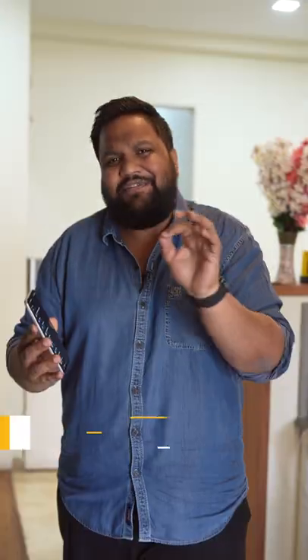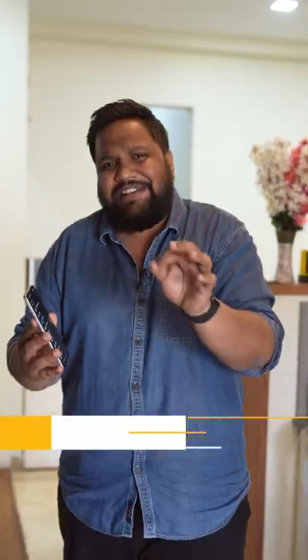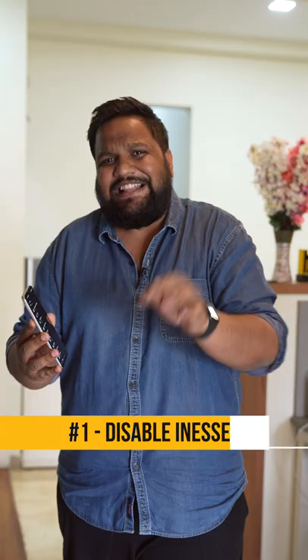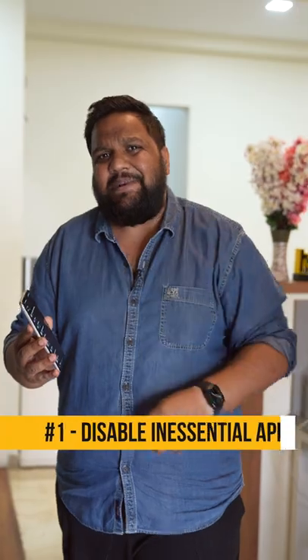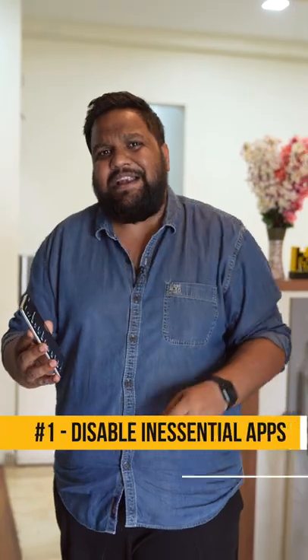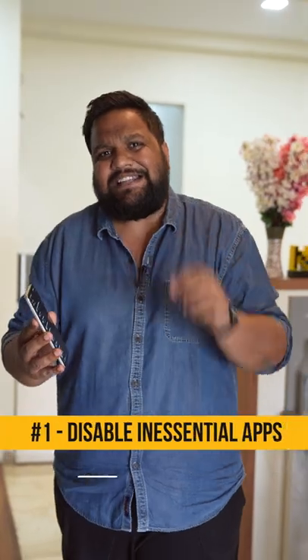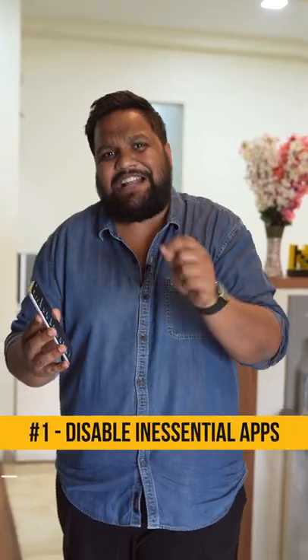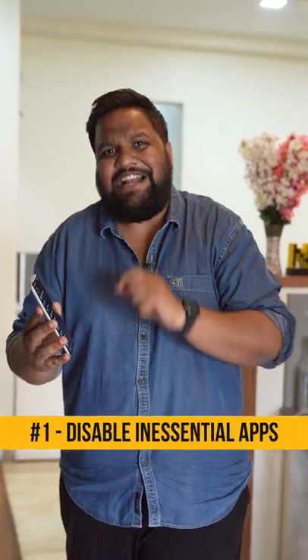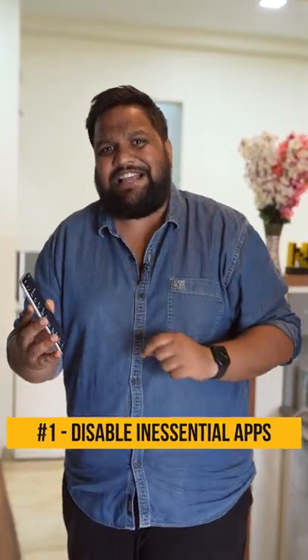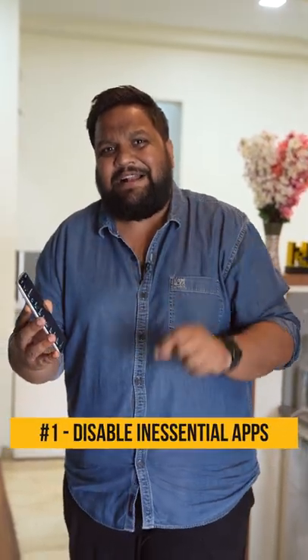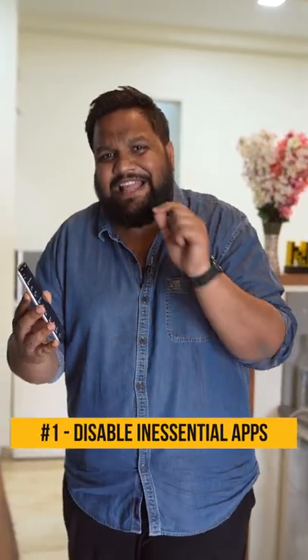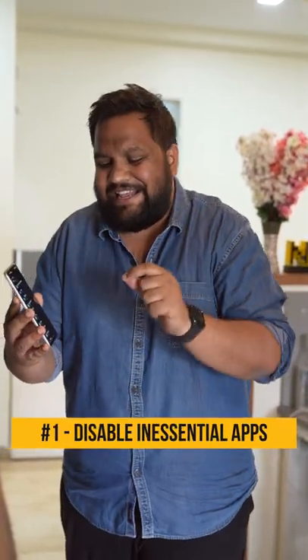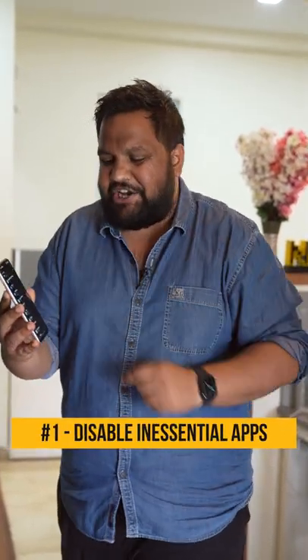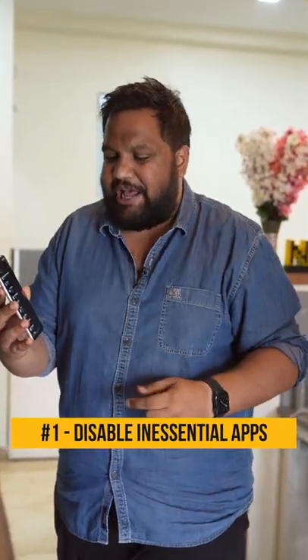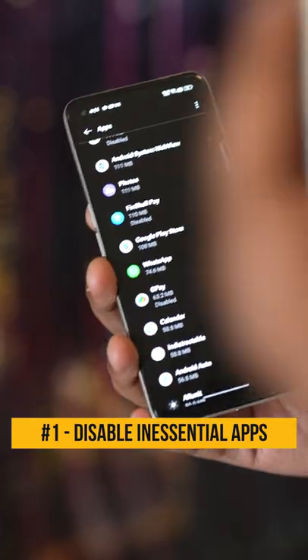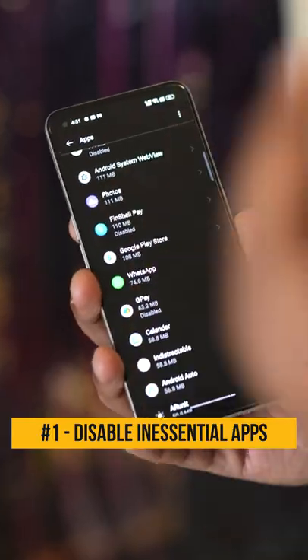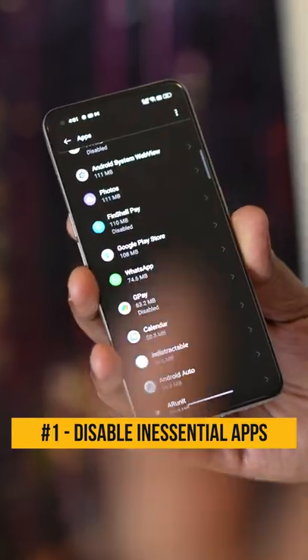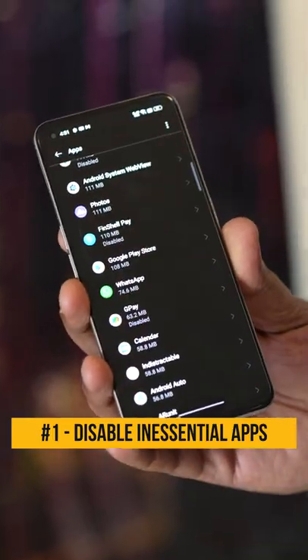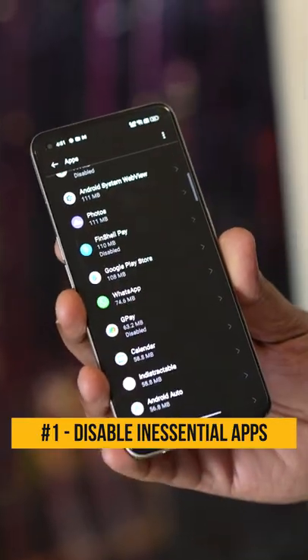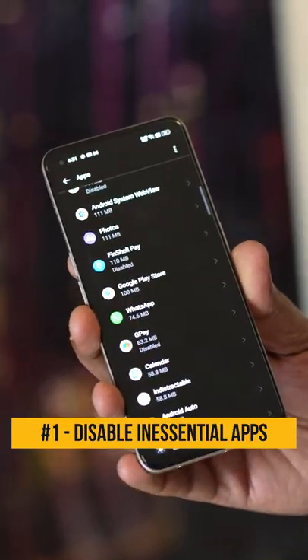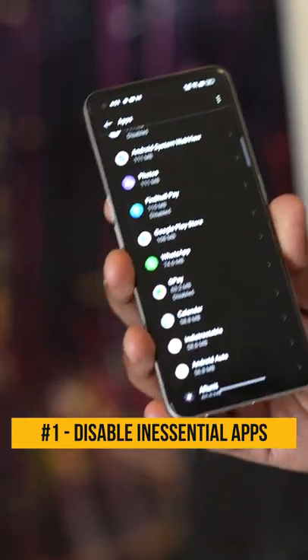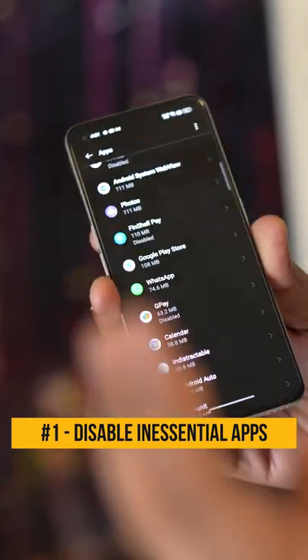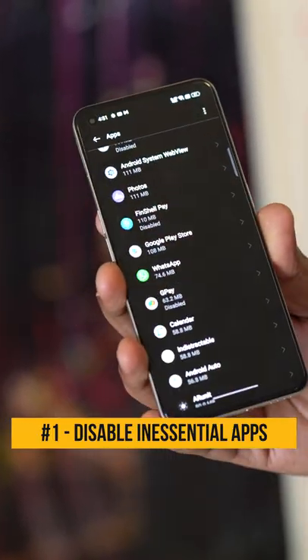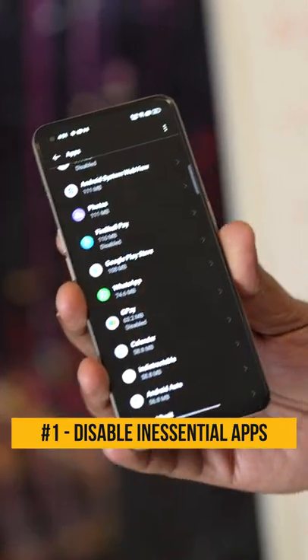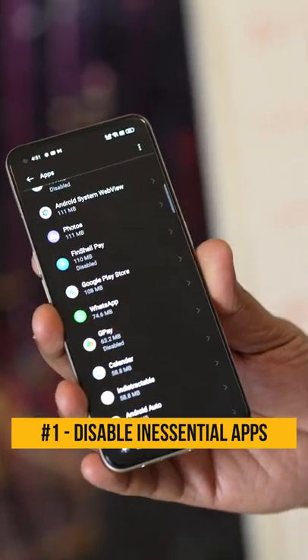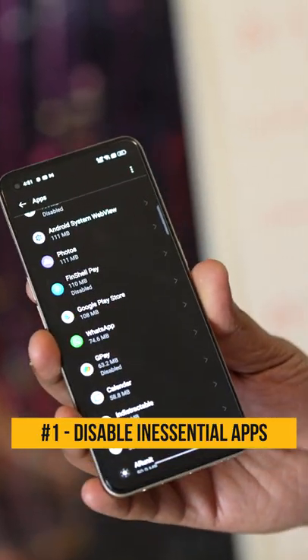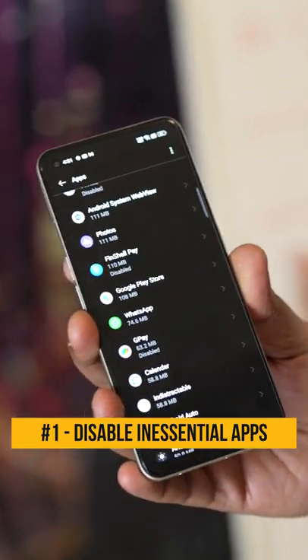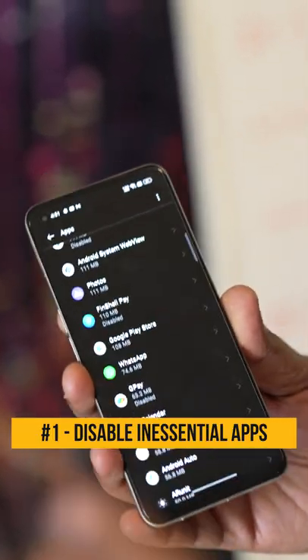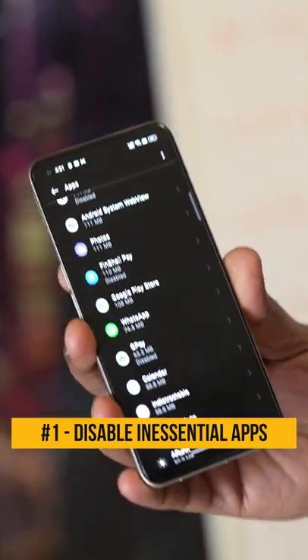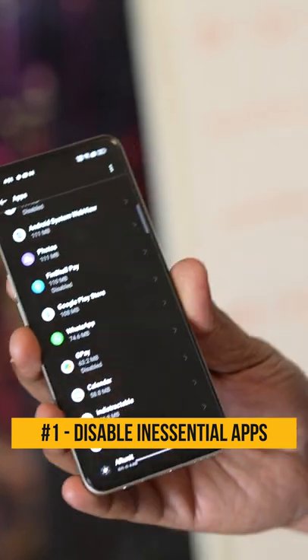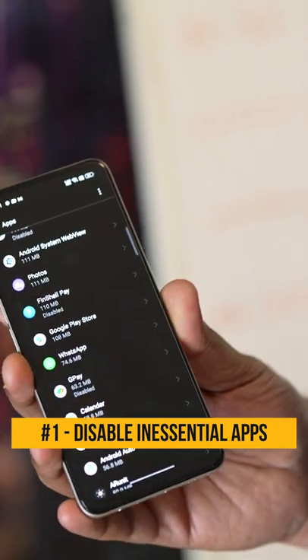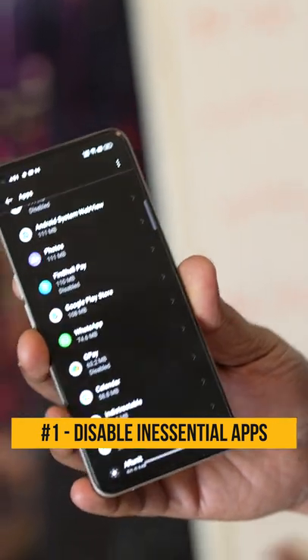The first thing to do is disable the inessential apps. For example, on a Realme phone, apps like FinShilpe are something that you don't require.